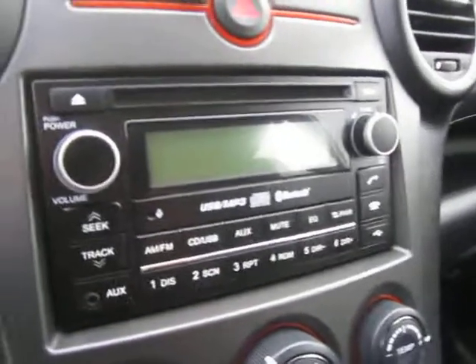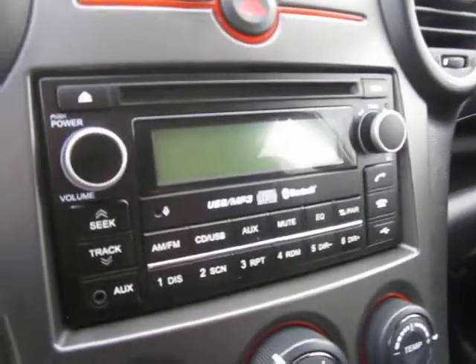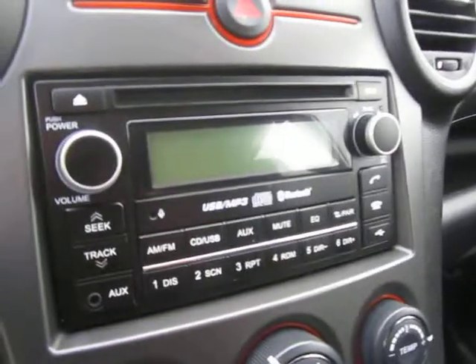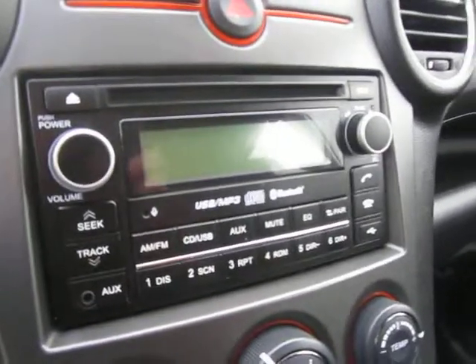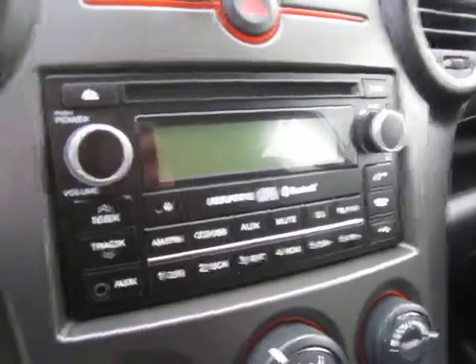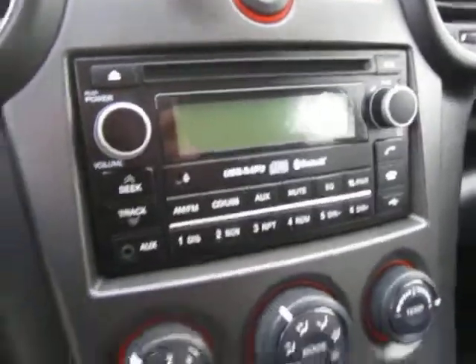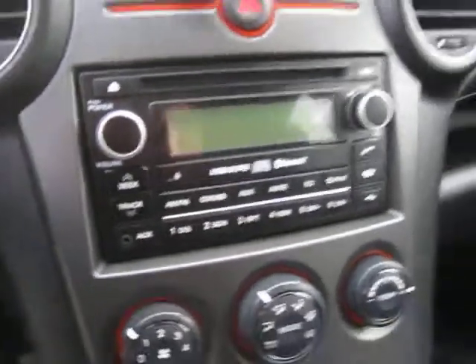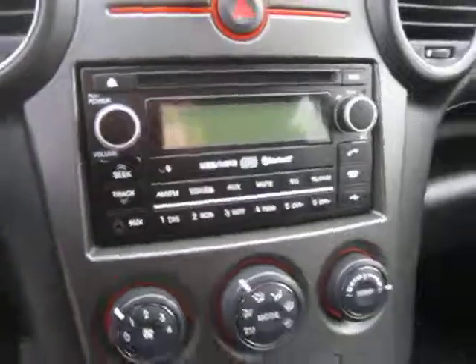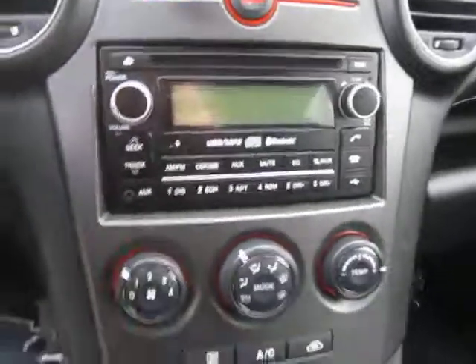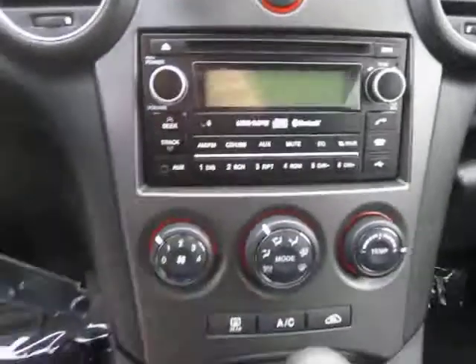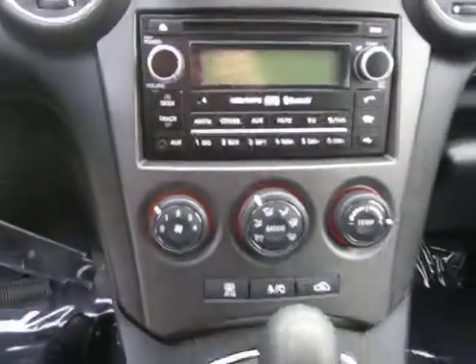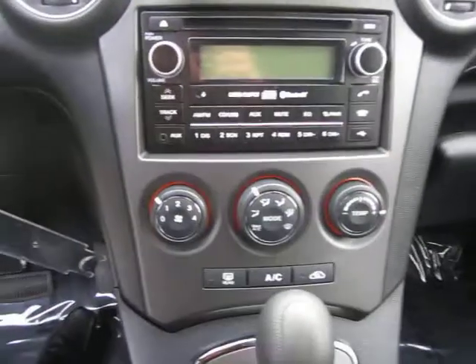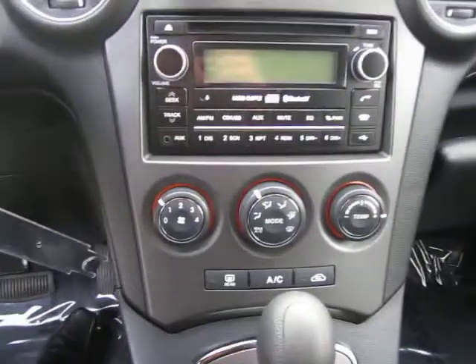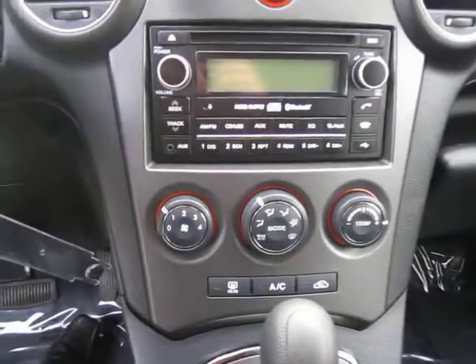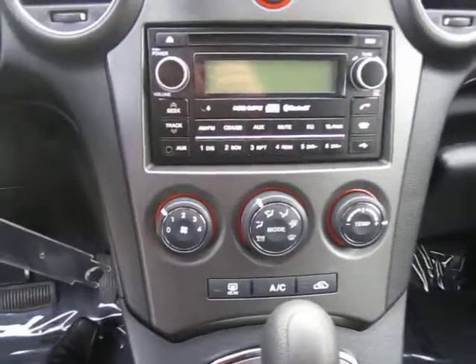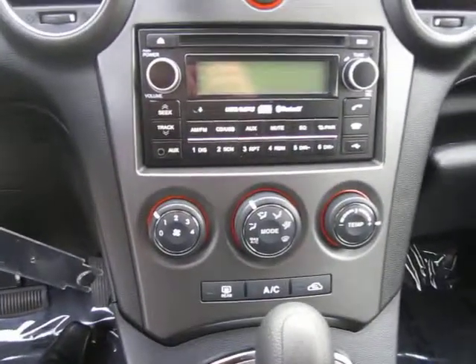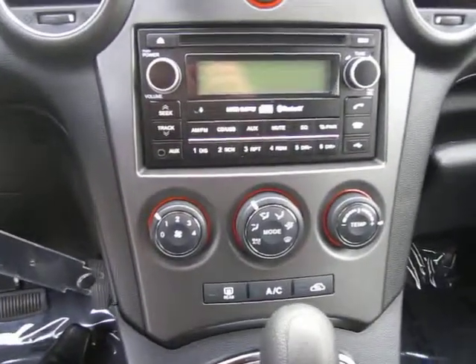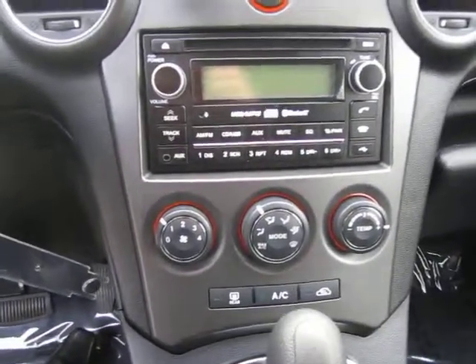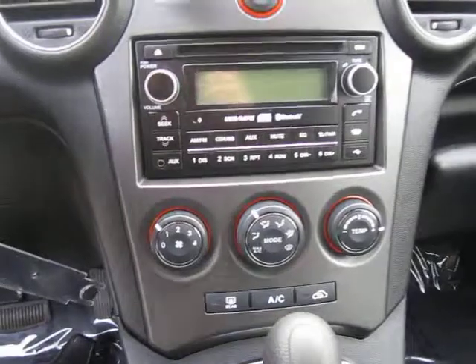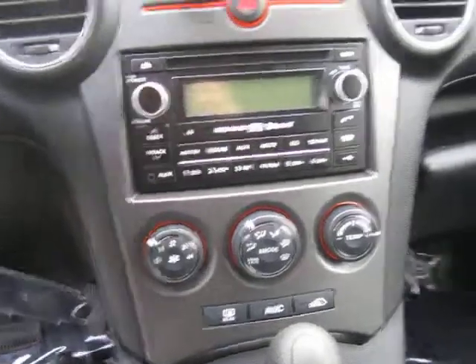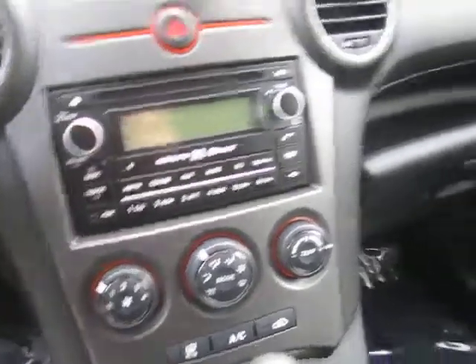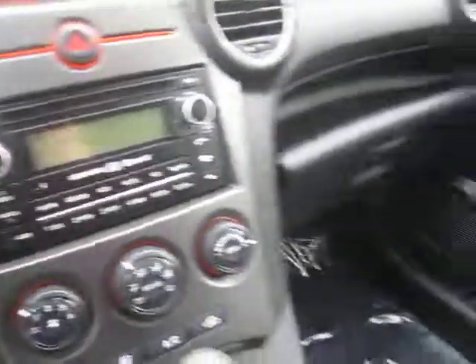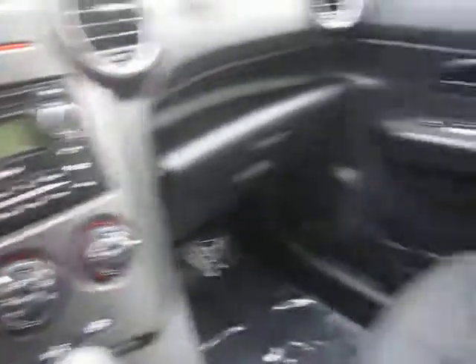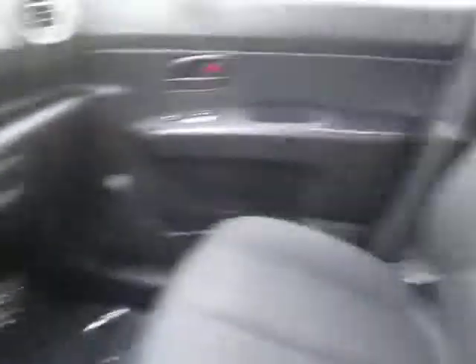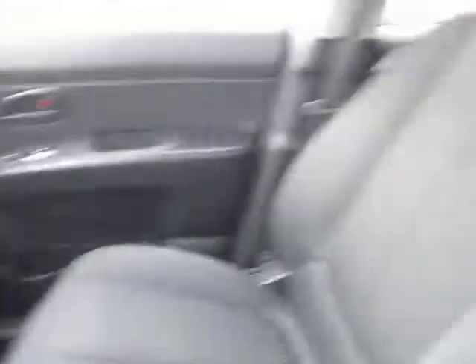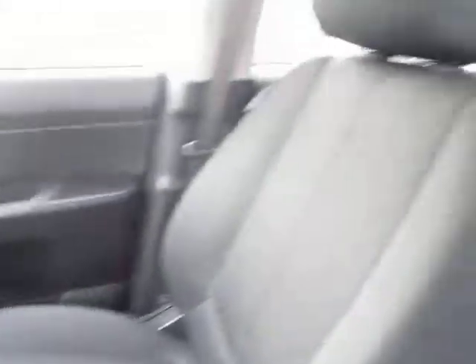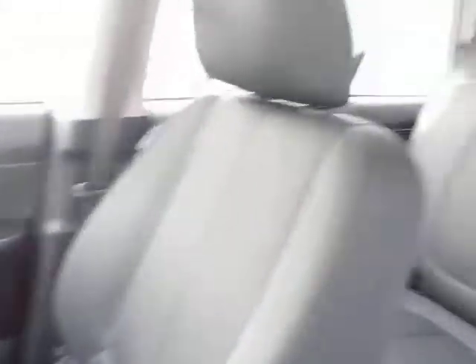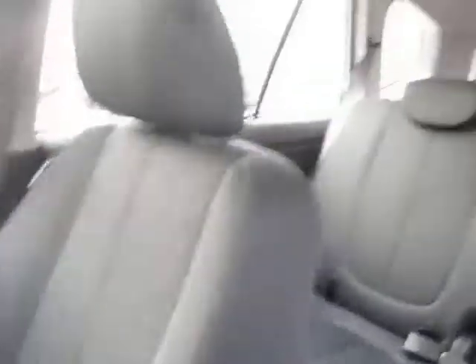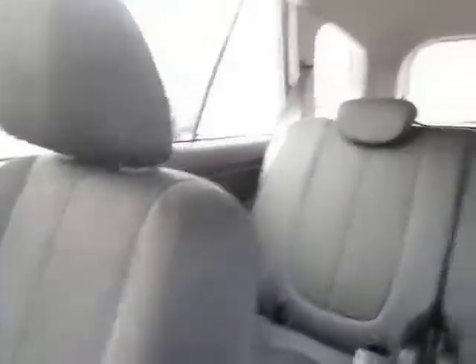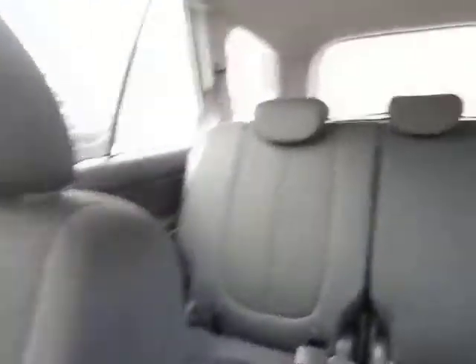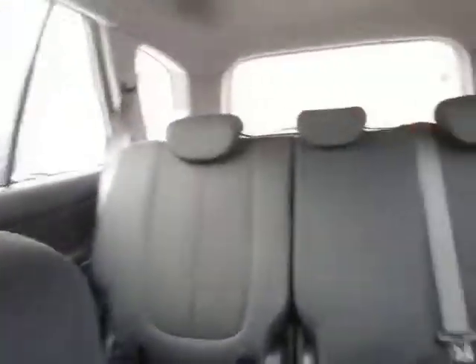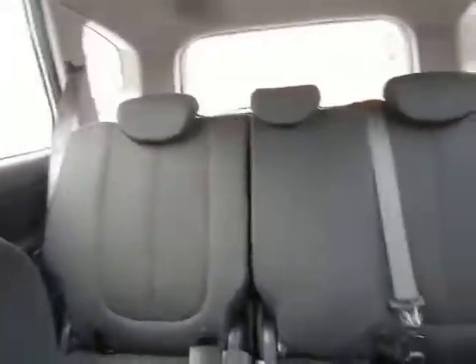So once again, this is the 2012 Kia Rondo LX from Kia of Hamilton. Give us a call today.